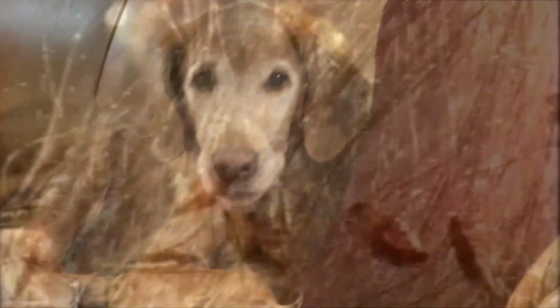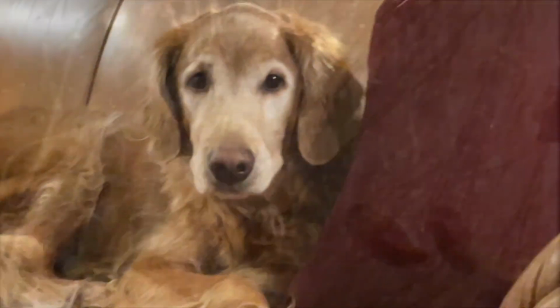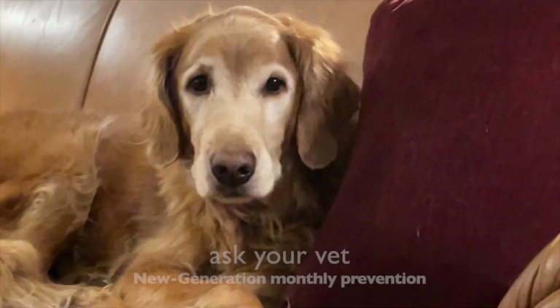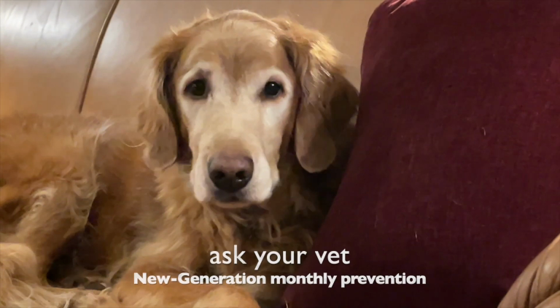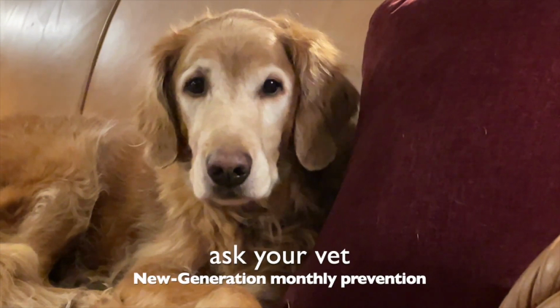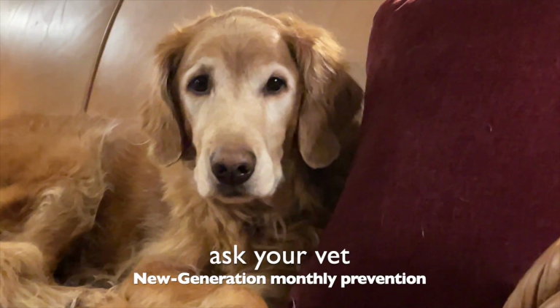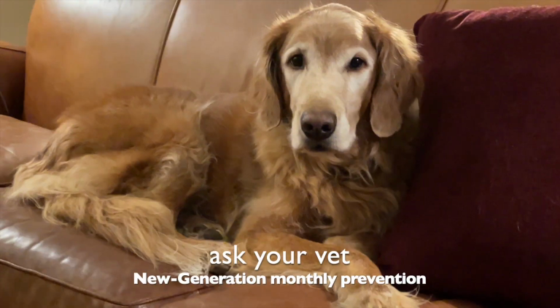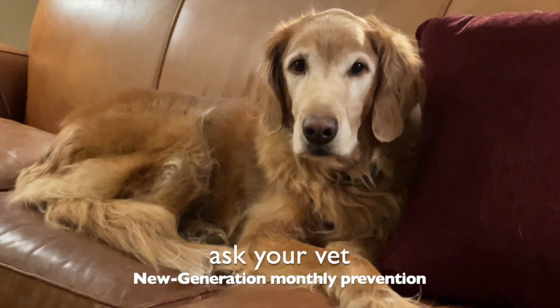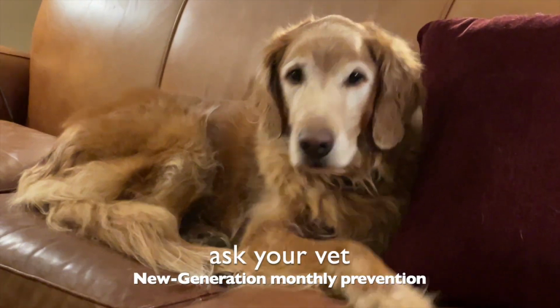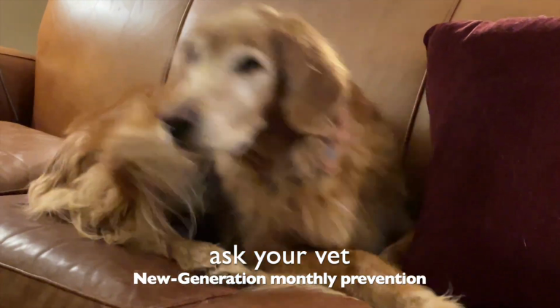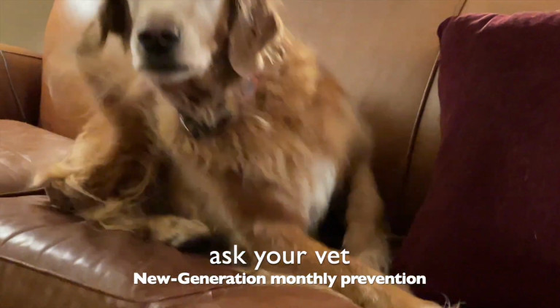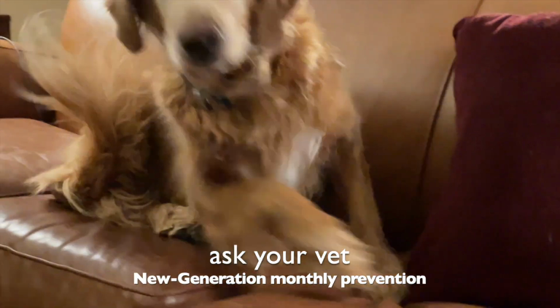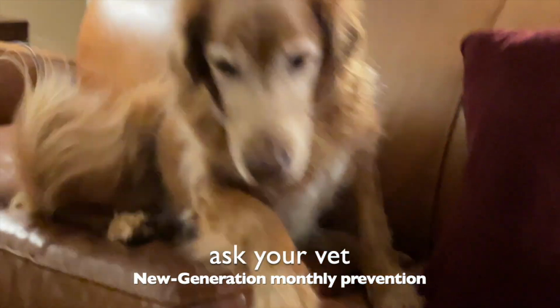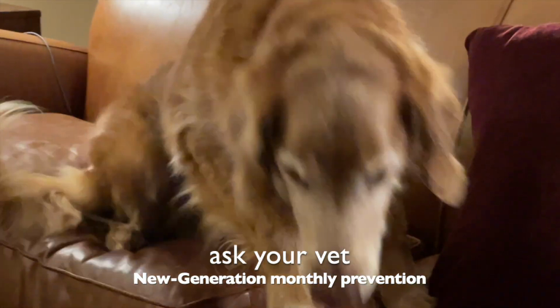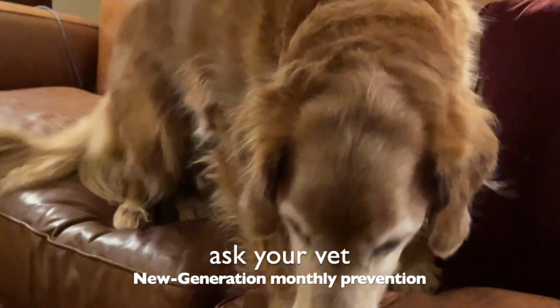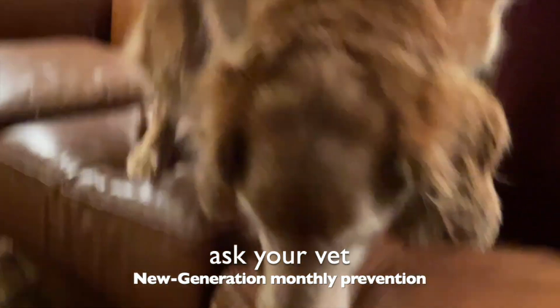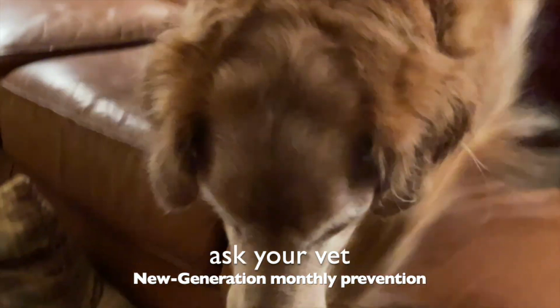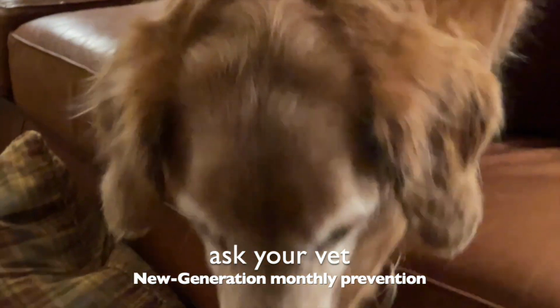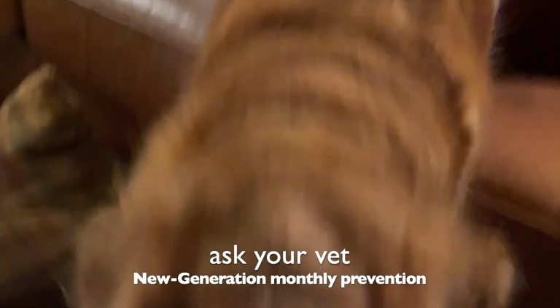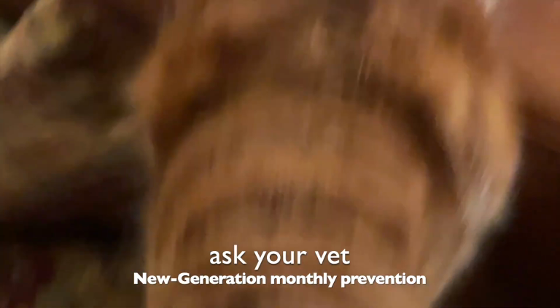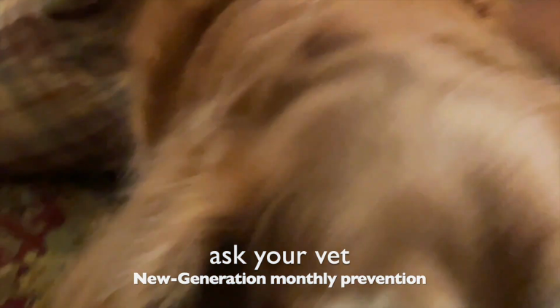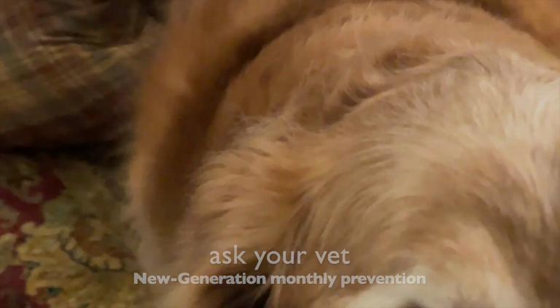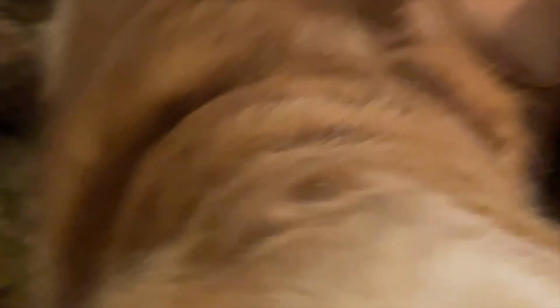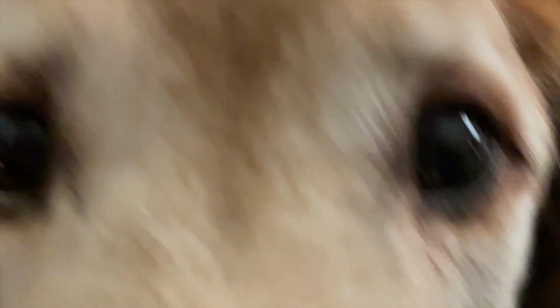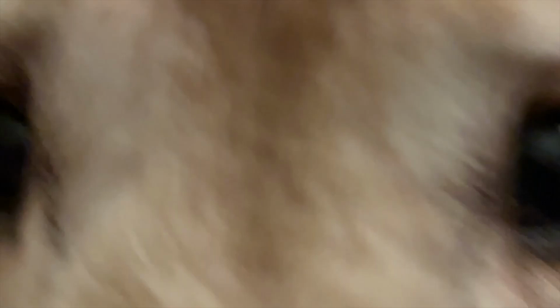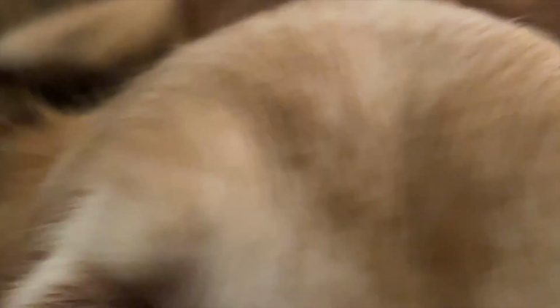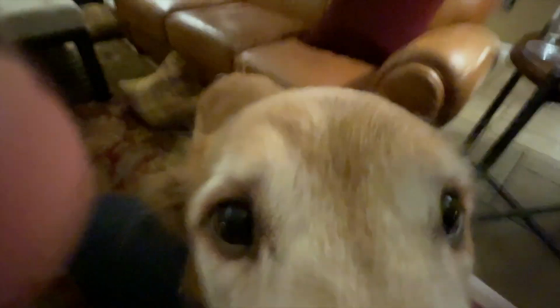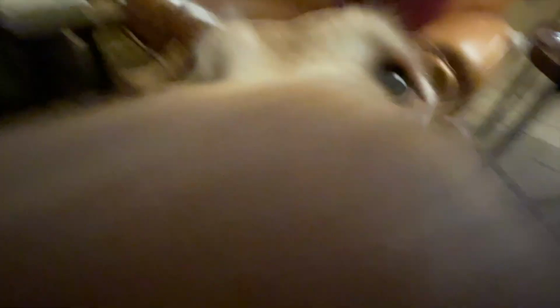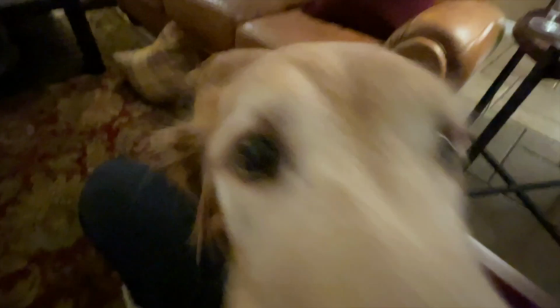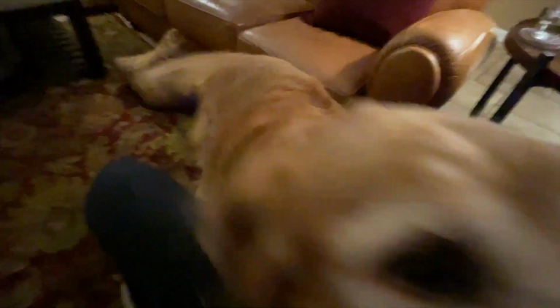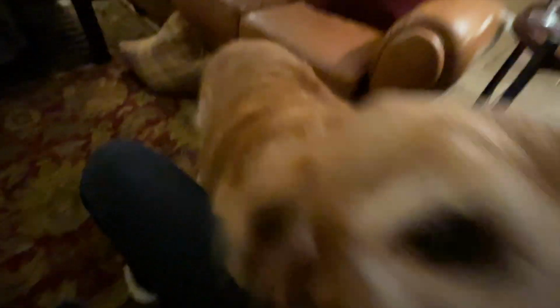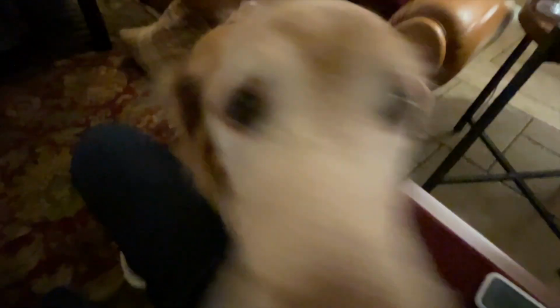Using new generation monthly flea treatments, it takes at least three months to kill all of the adult fleas and eggs and maggots.